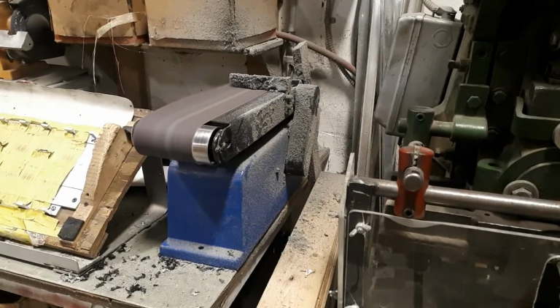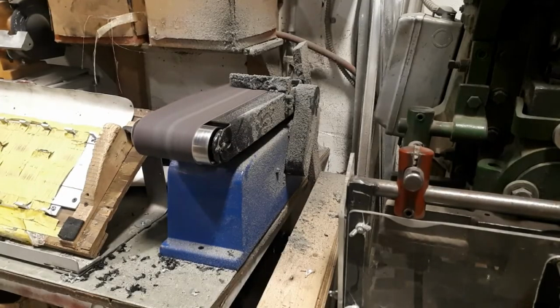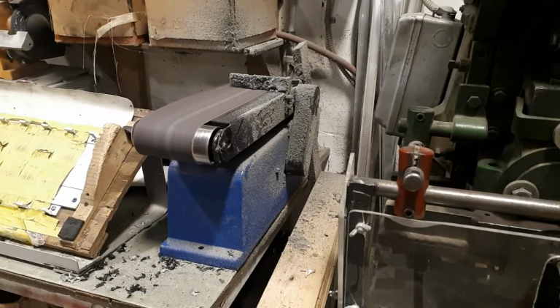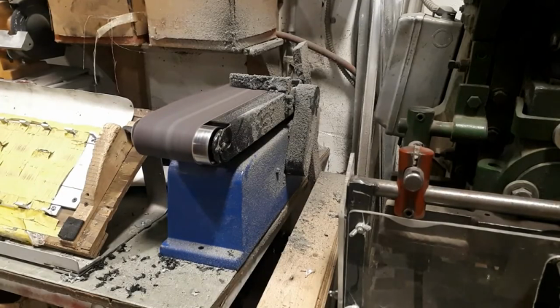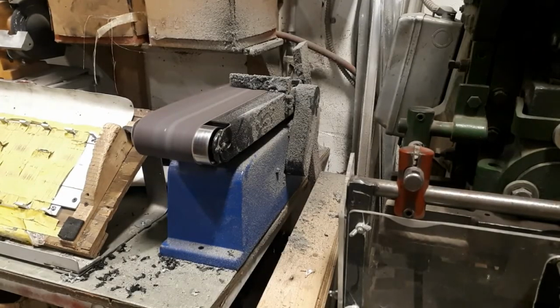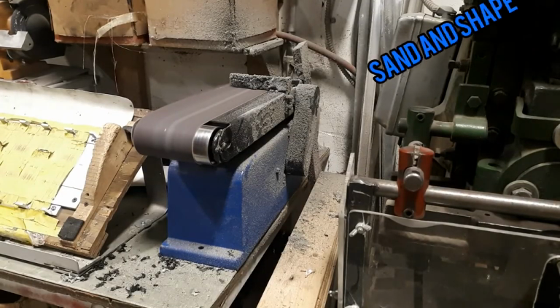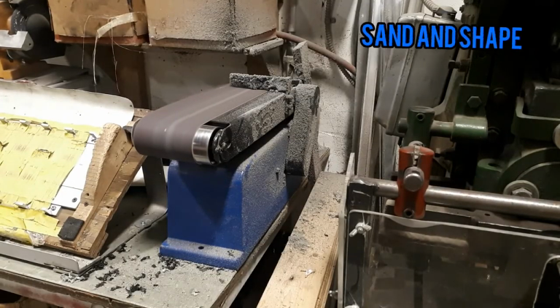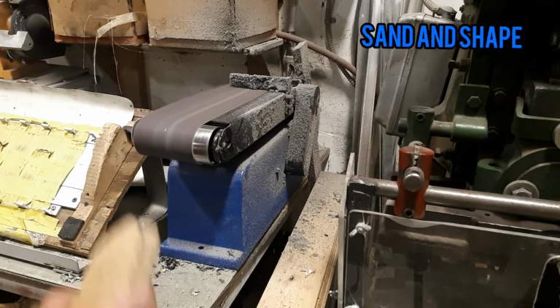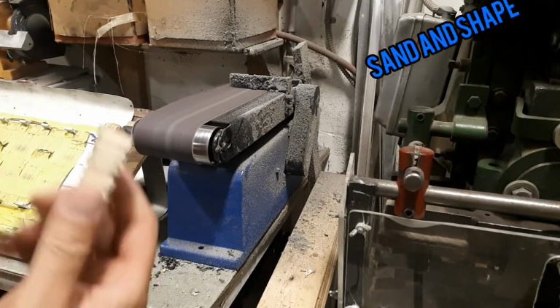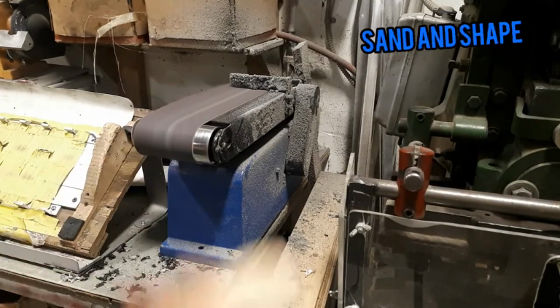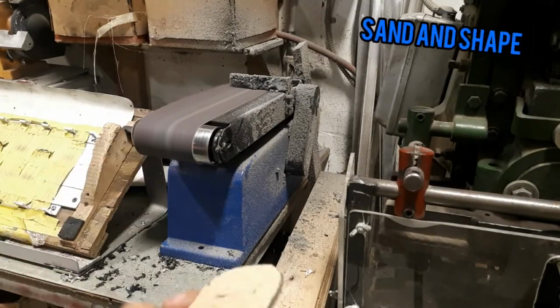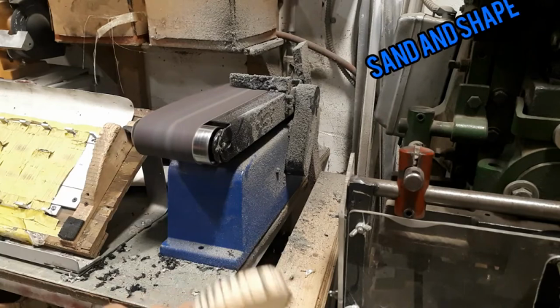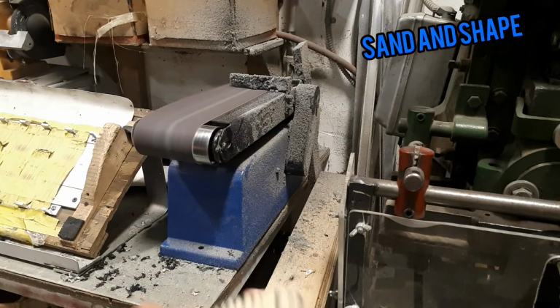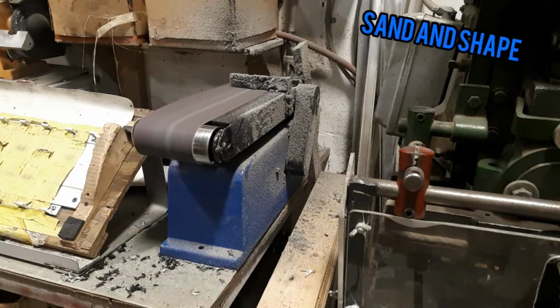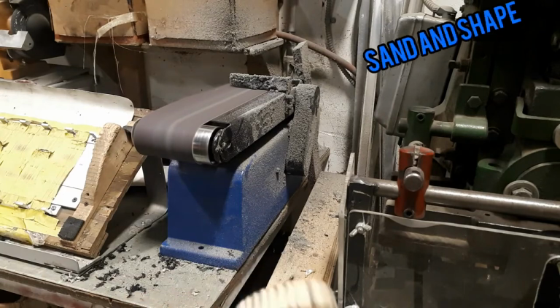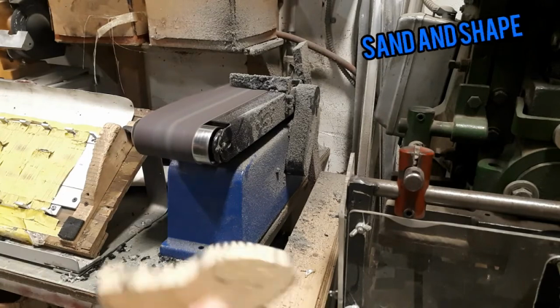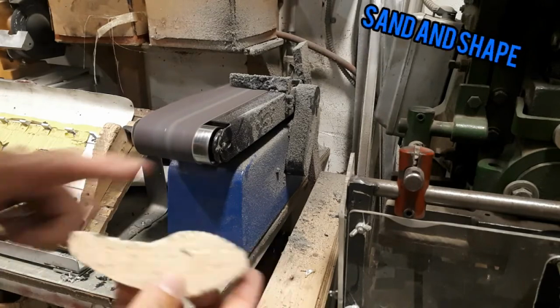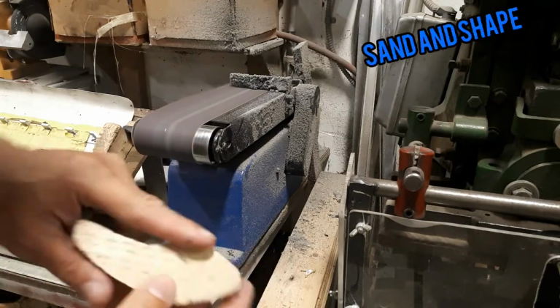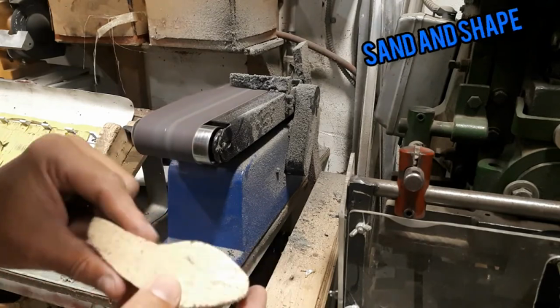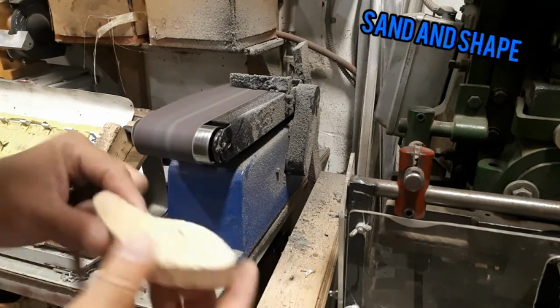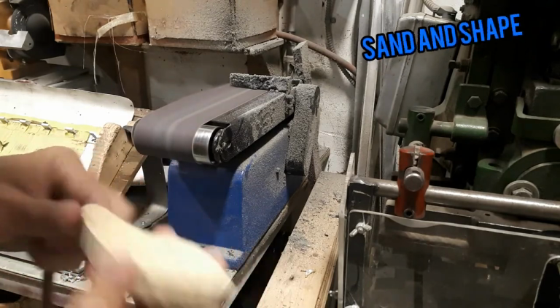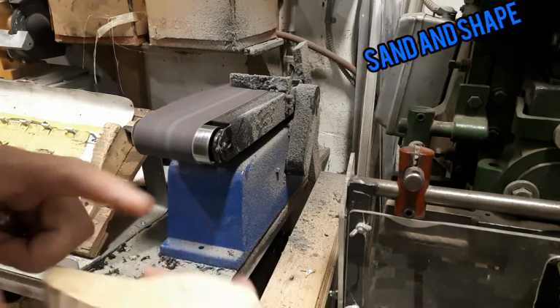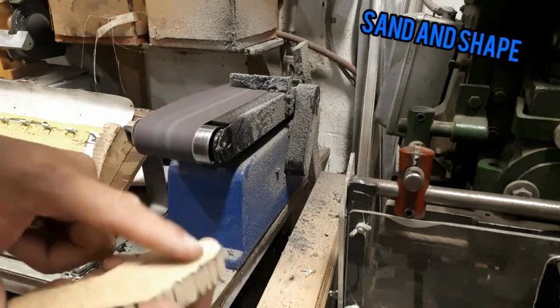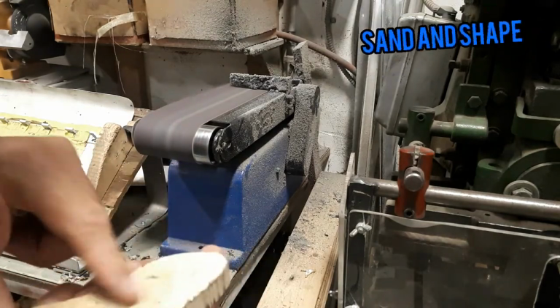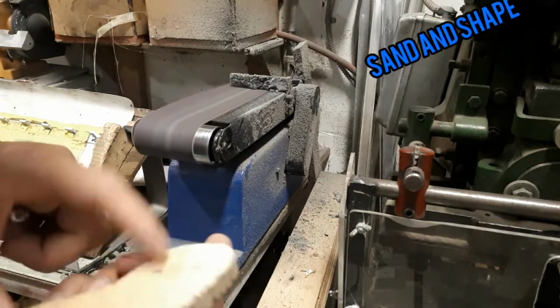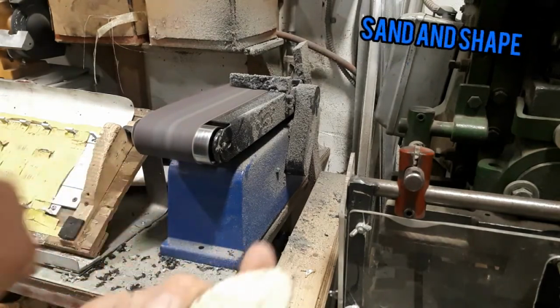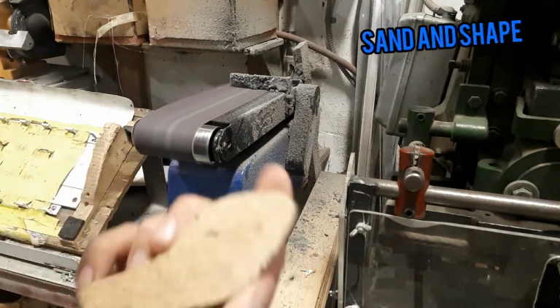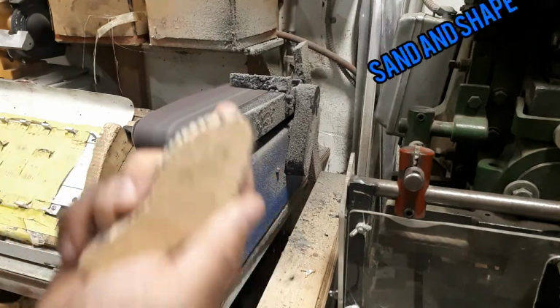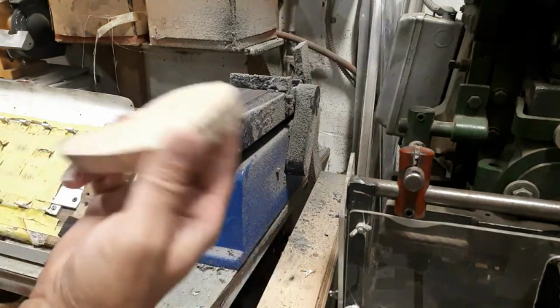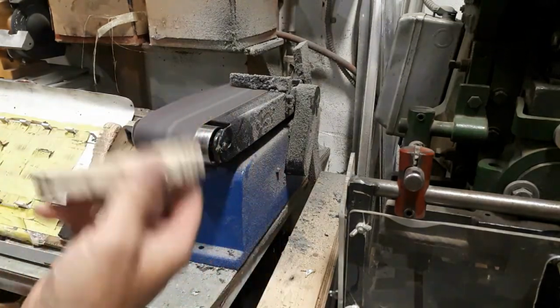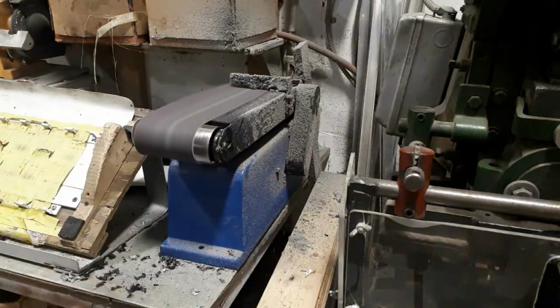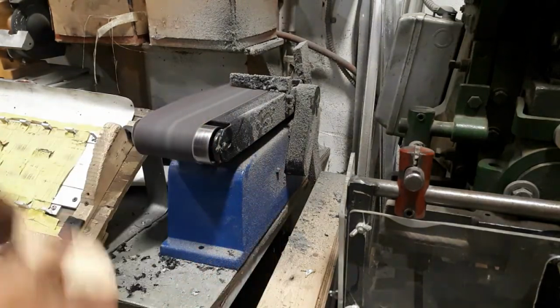All right, time for the dirty little belt sander — gonna knock out some of the scuff marks.